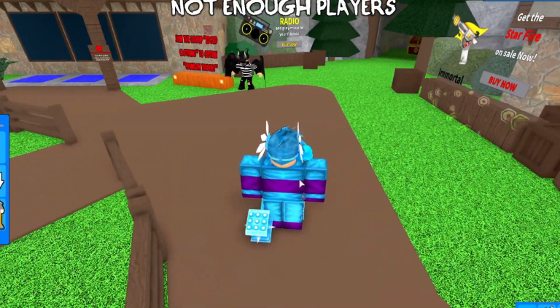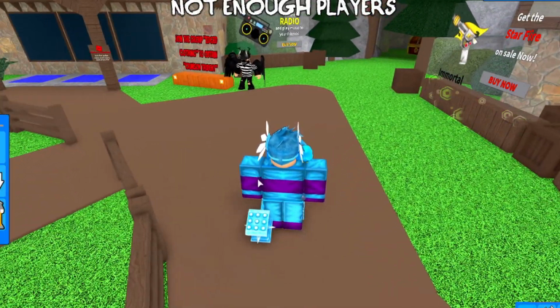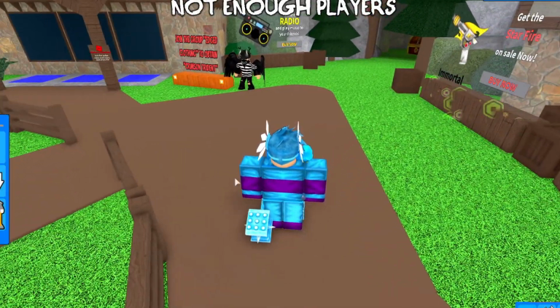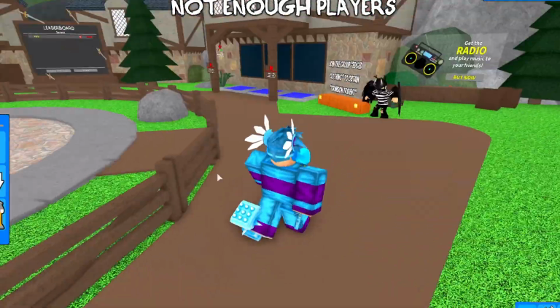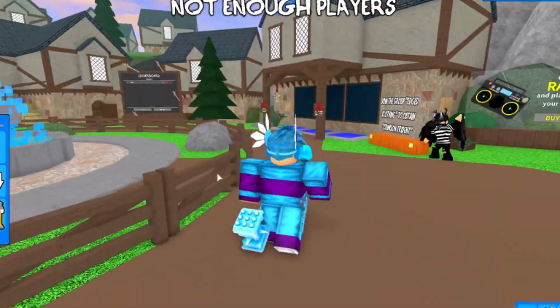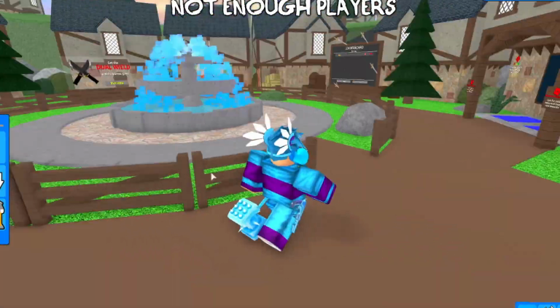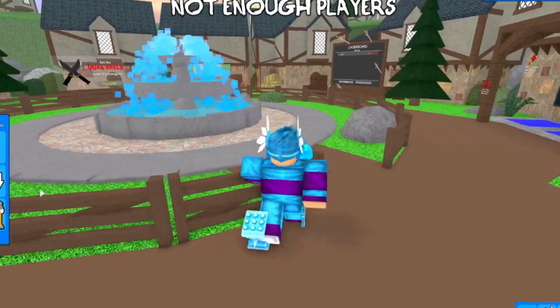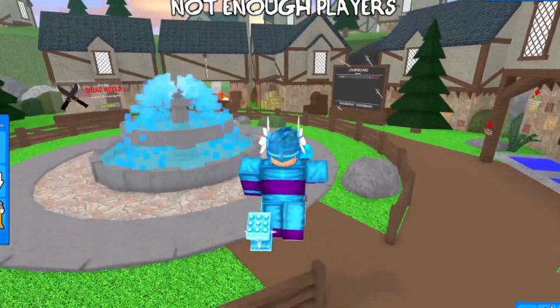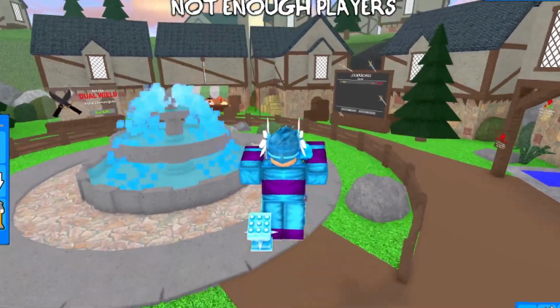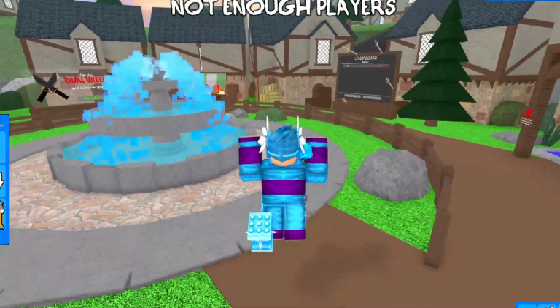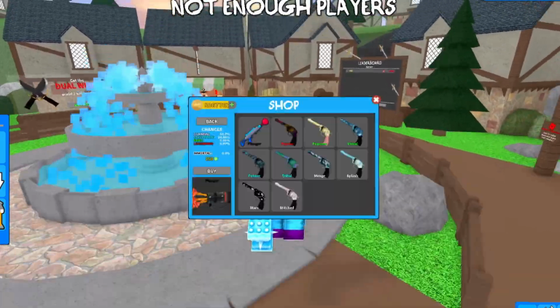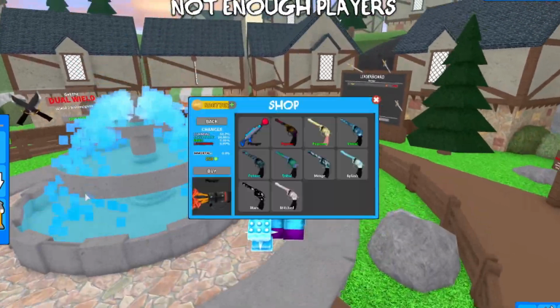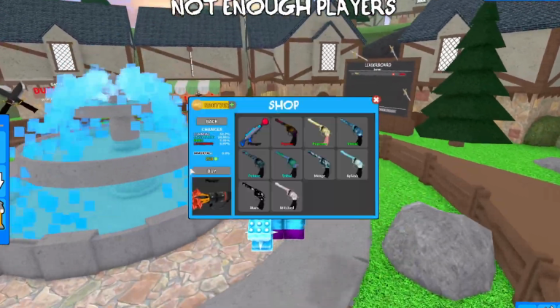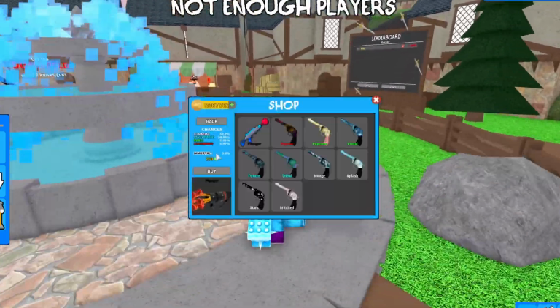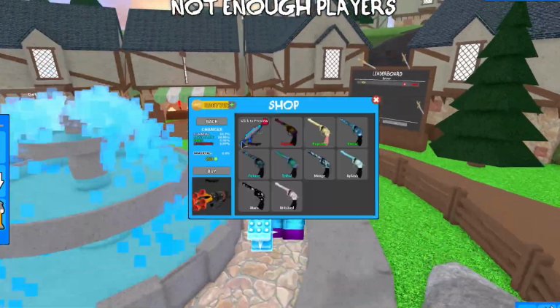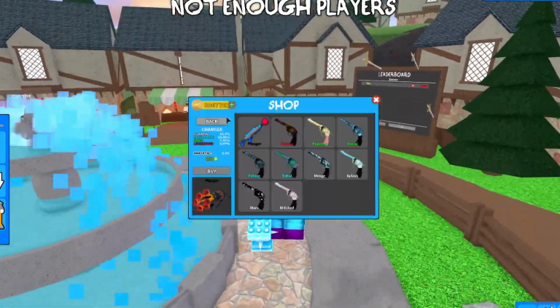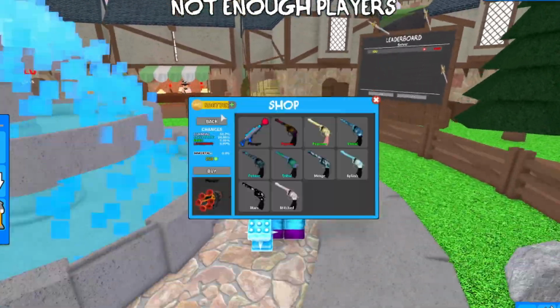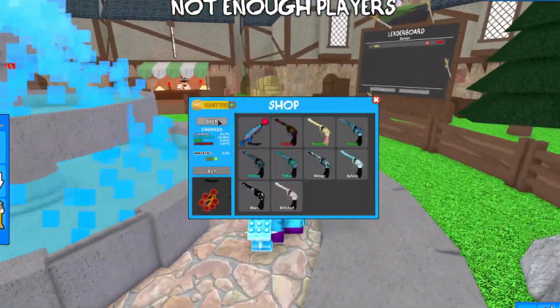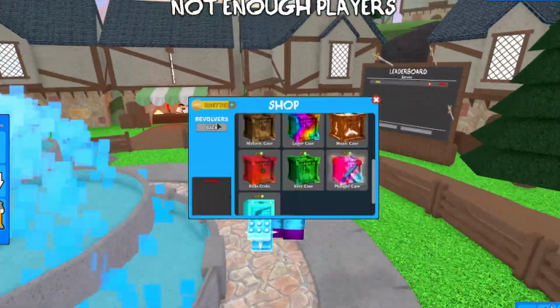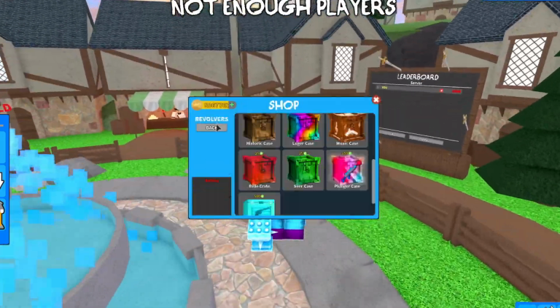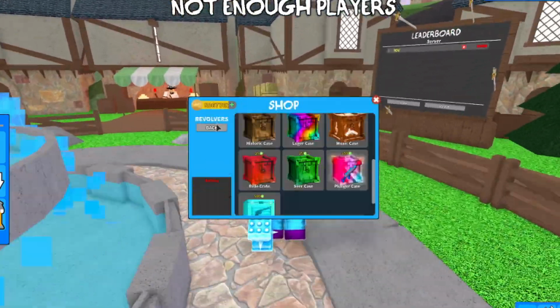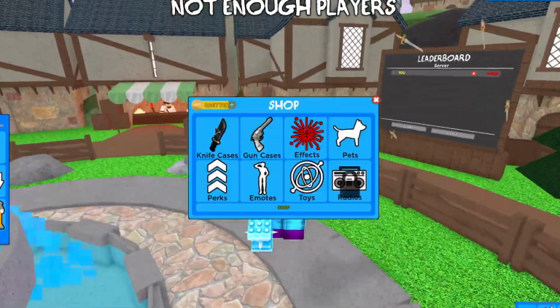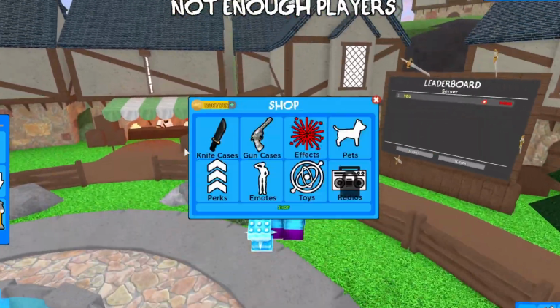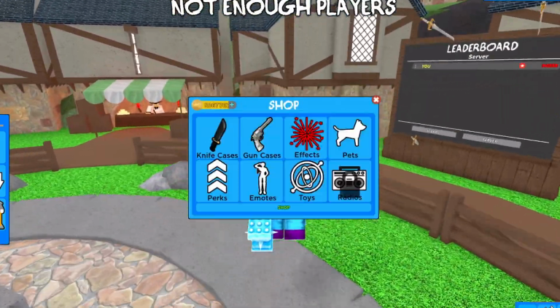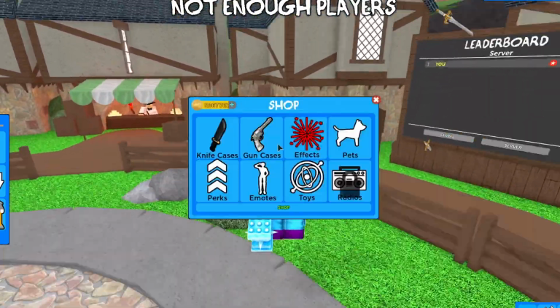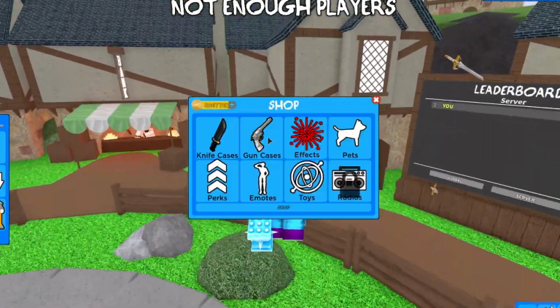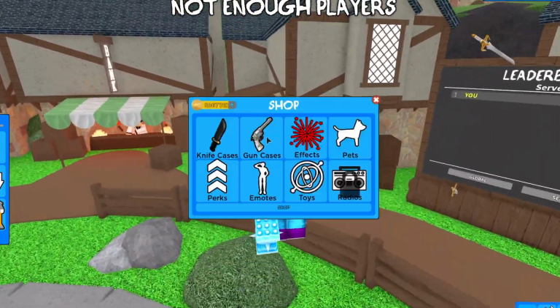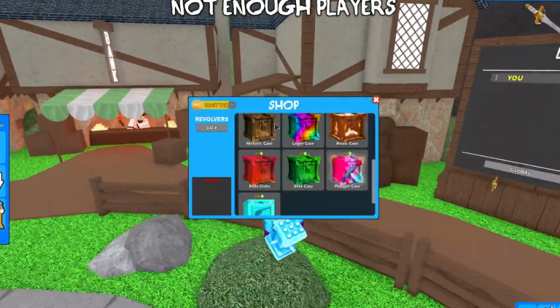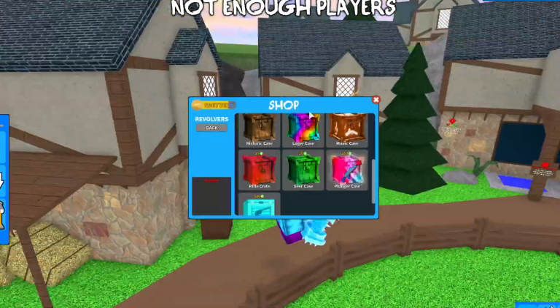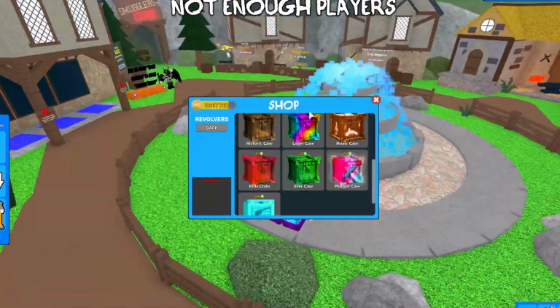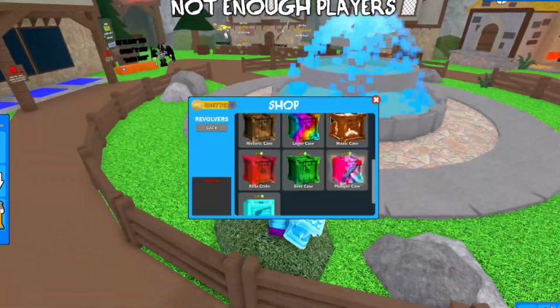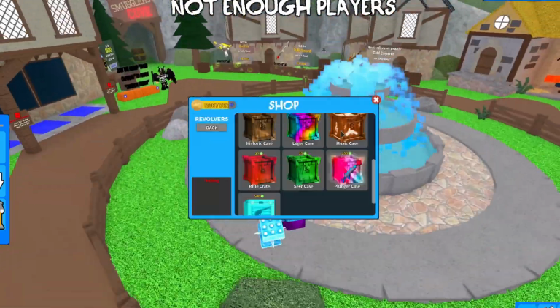Also, I'm pretty sure there's a brand new secret code — I'm not sure what it is, I have no clue. But finally, if we go to the shop and click gun cases...